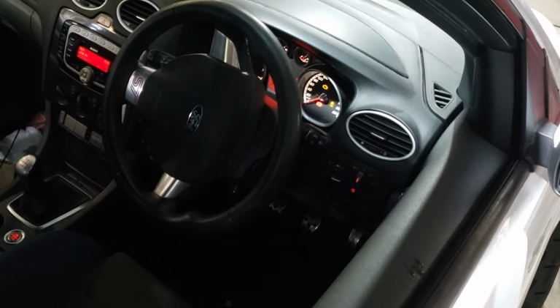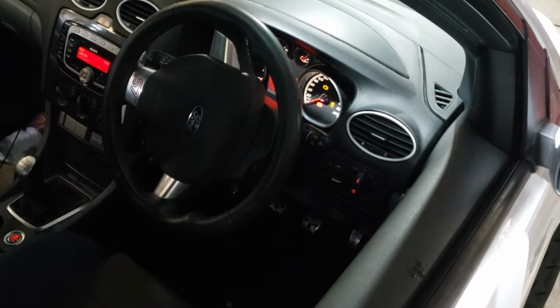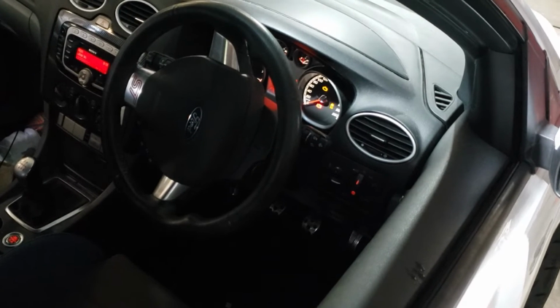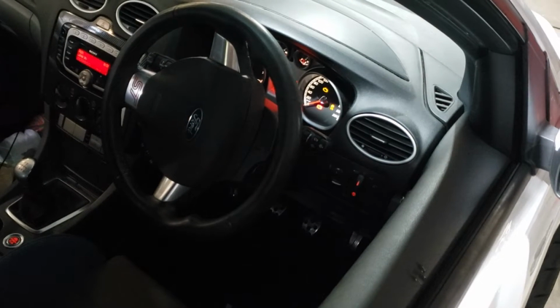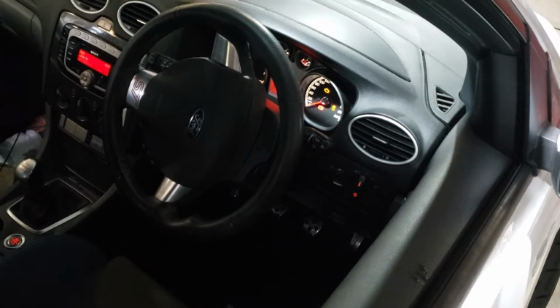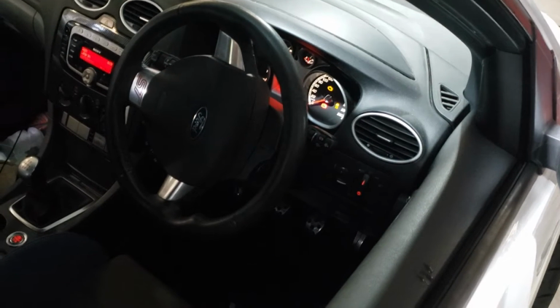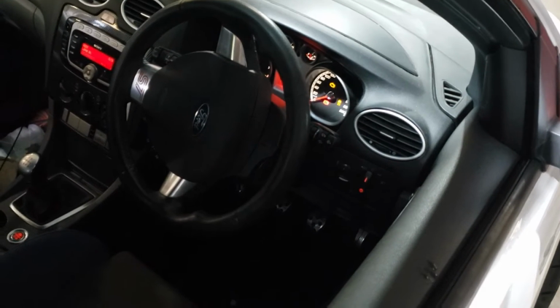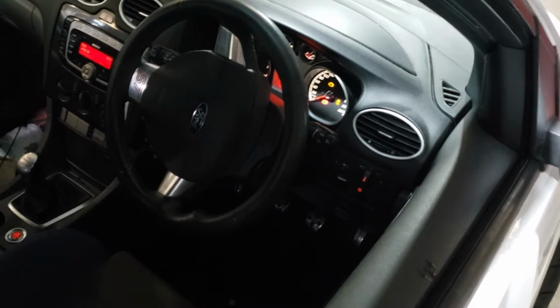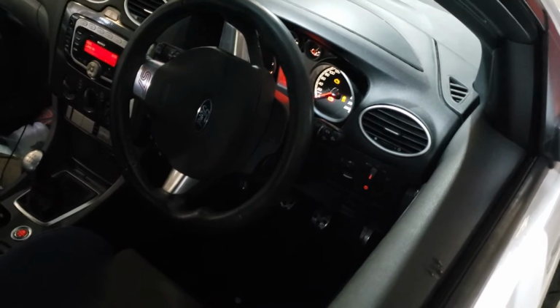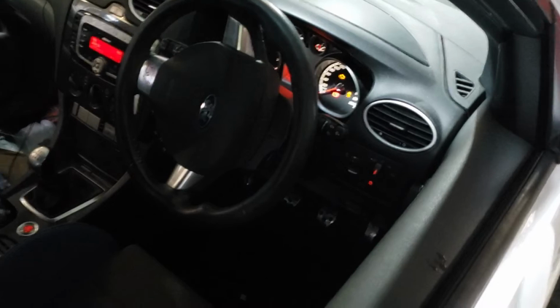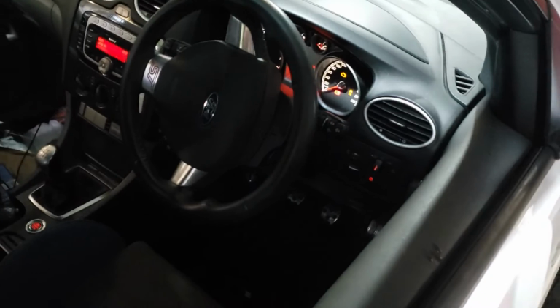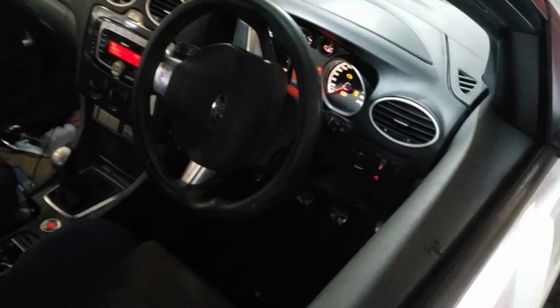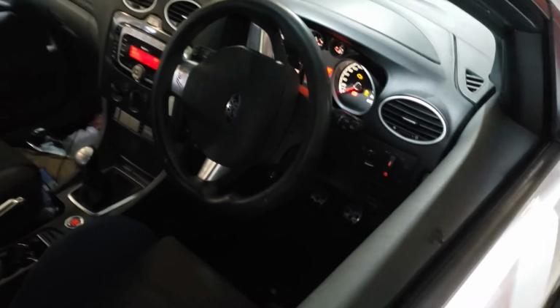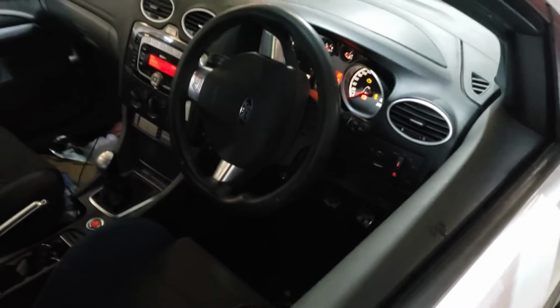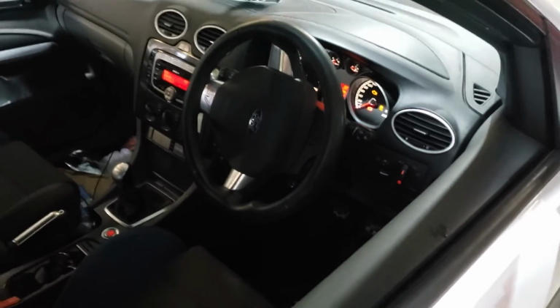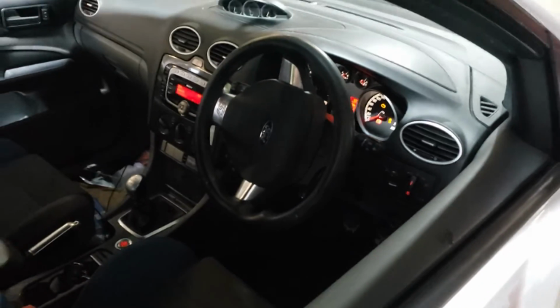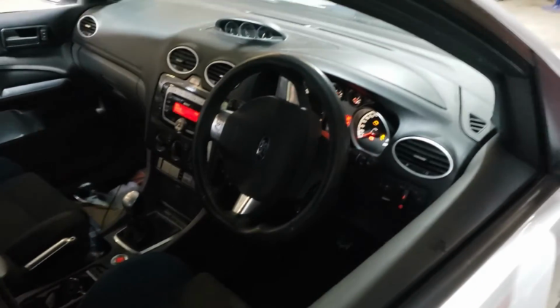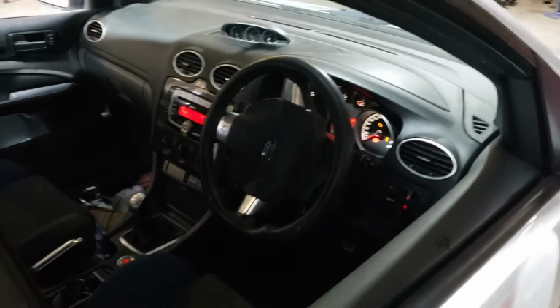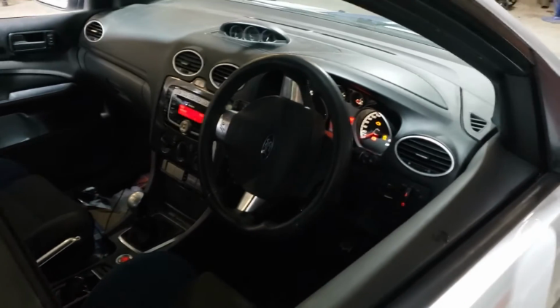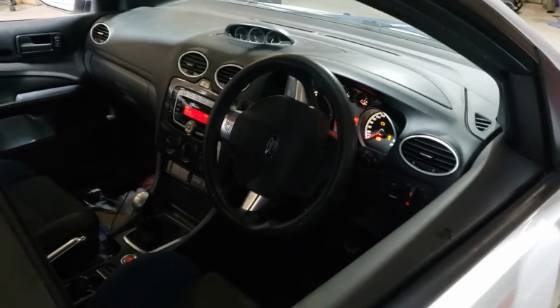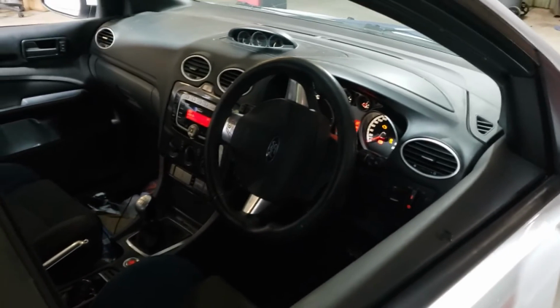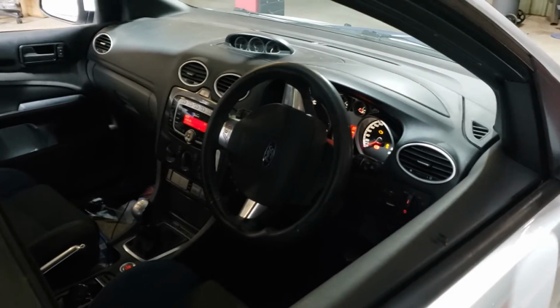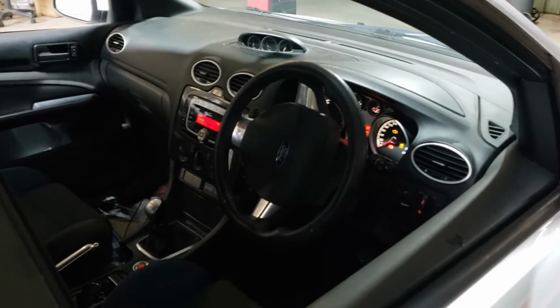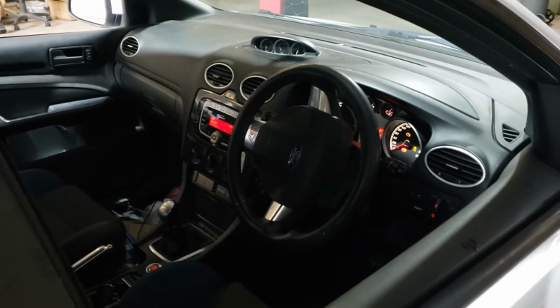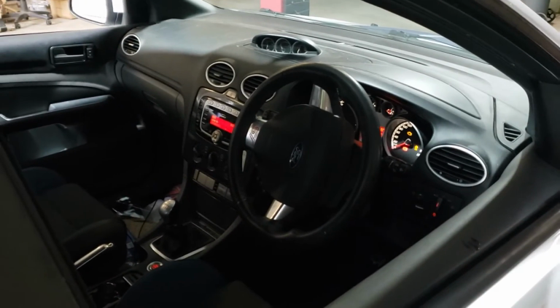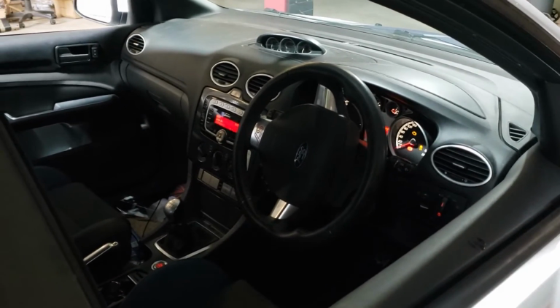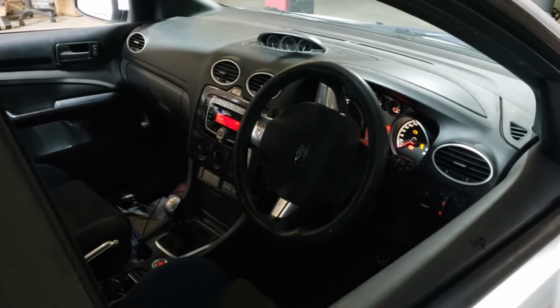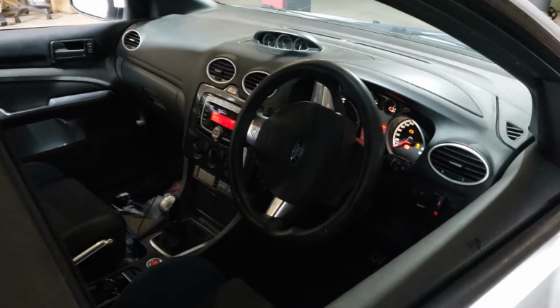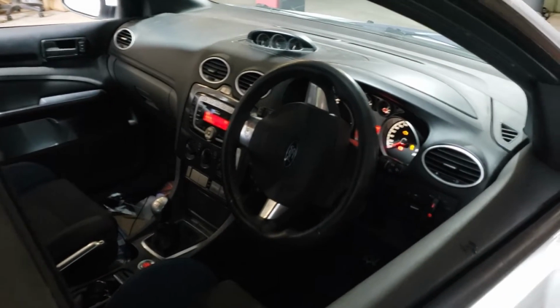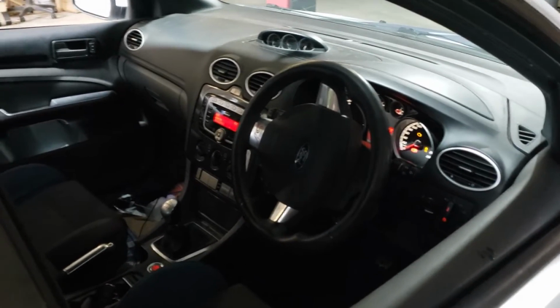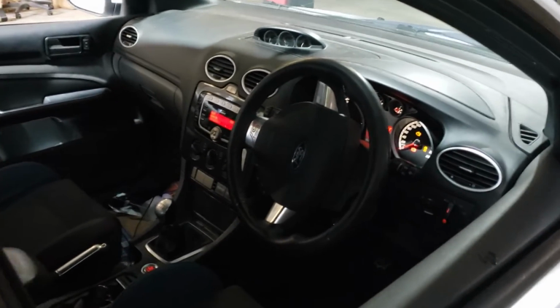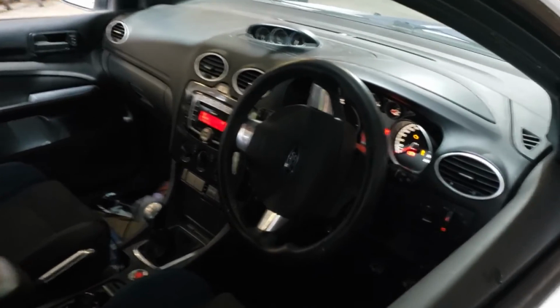Engine light's on, traction control light's on, car's running in limp mode, you're basically getting no boost — the gauge won't move no matter what you do.